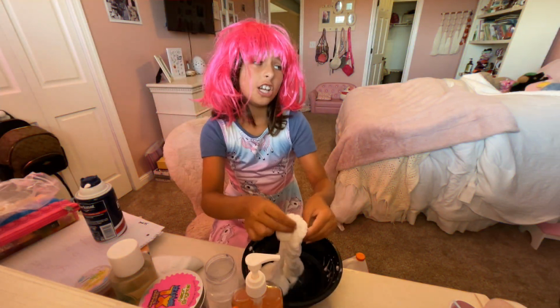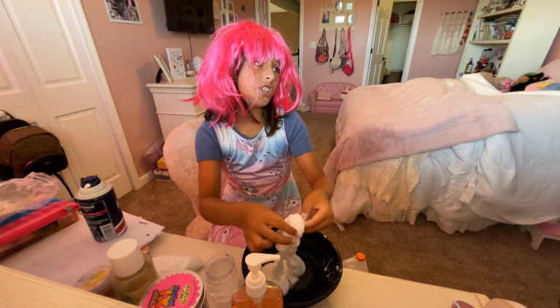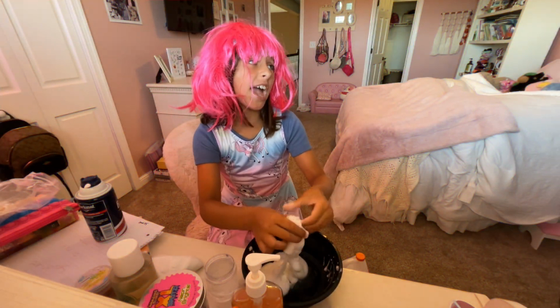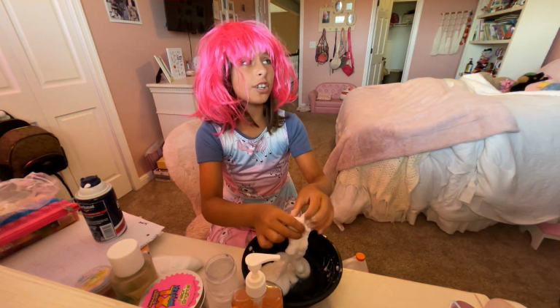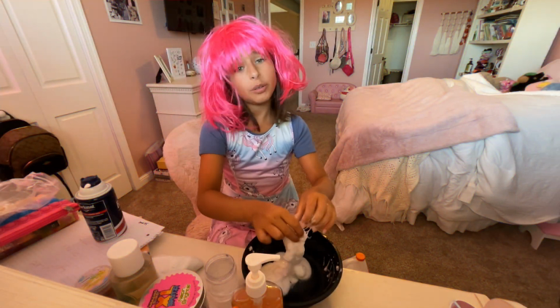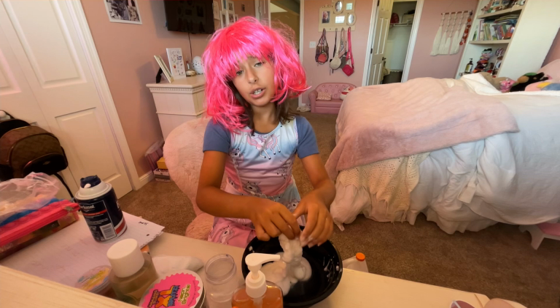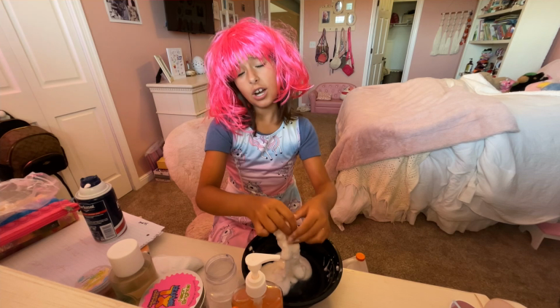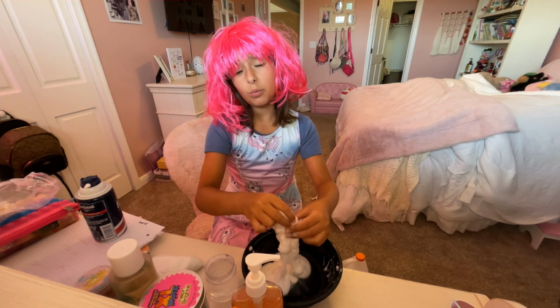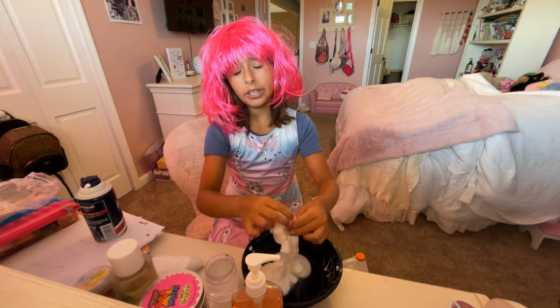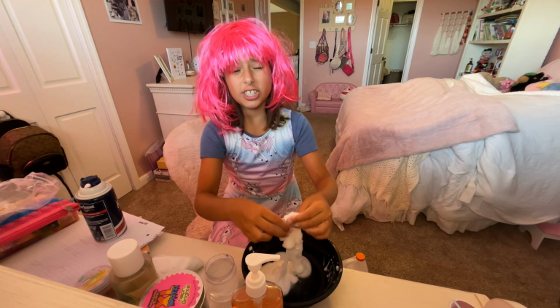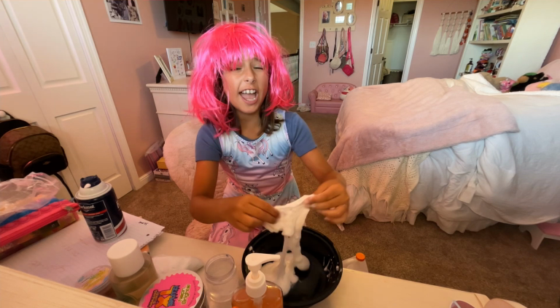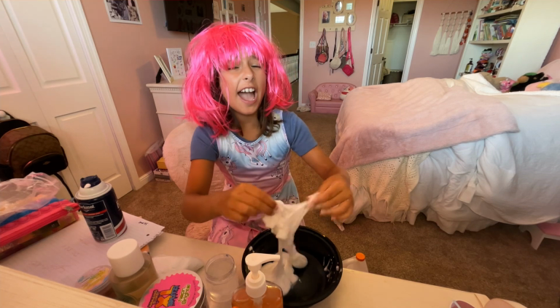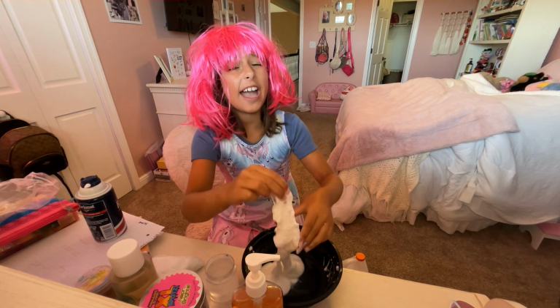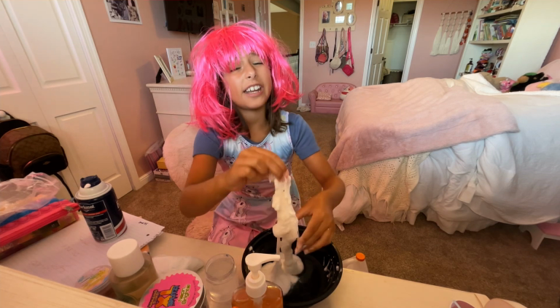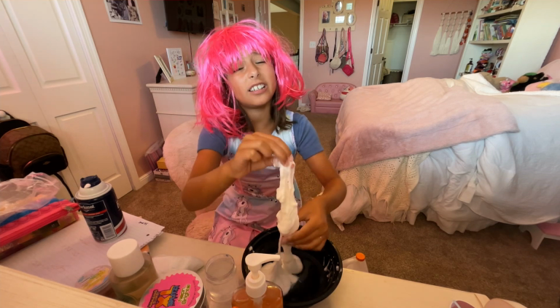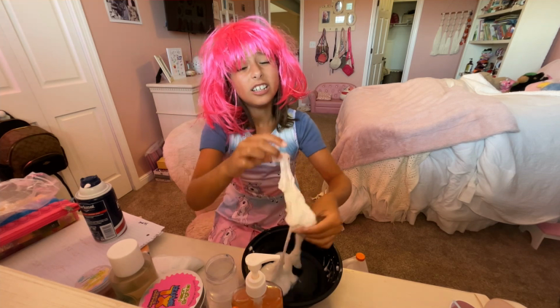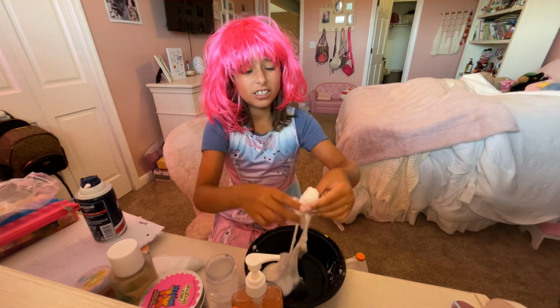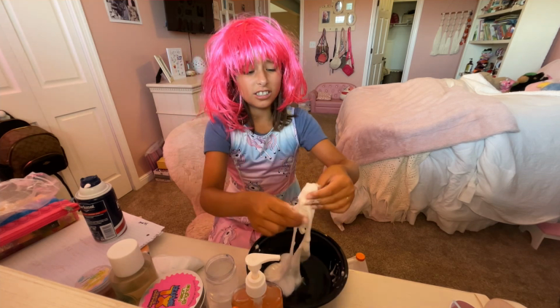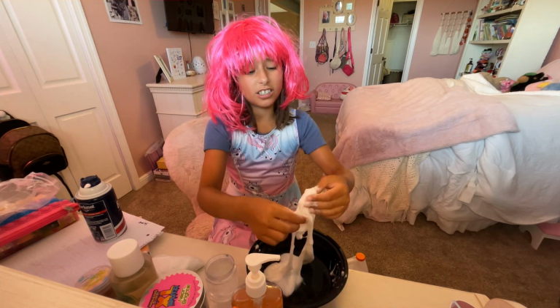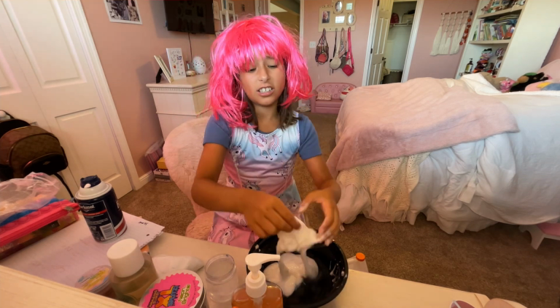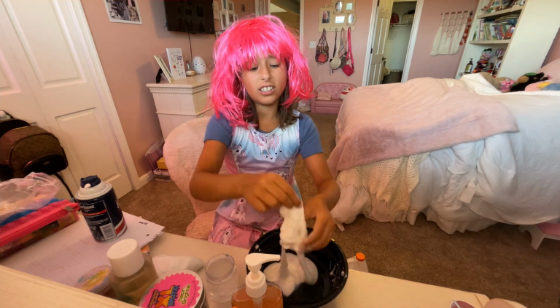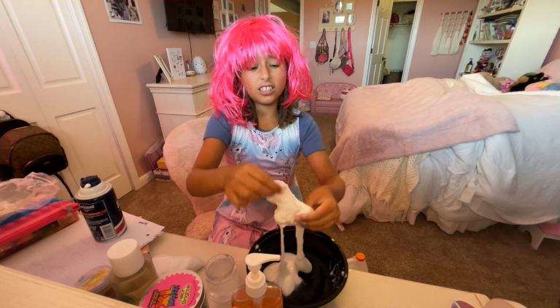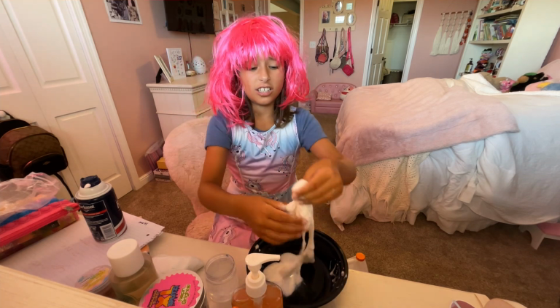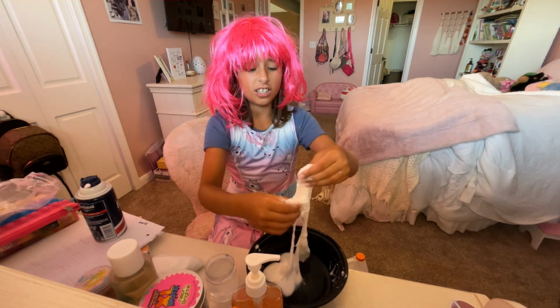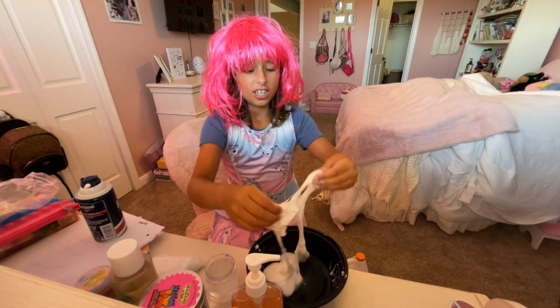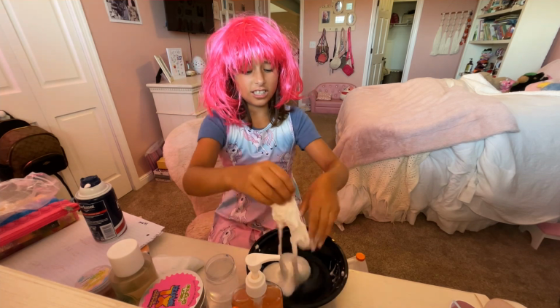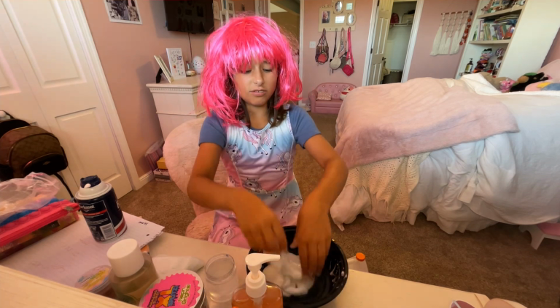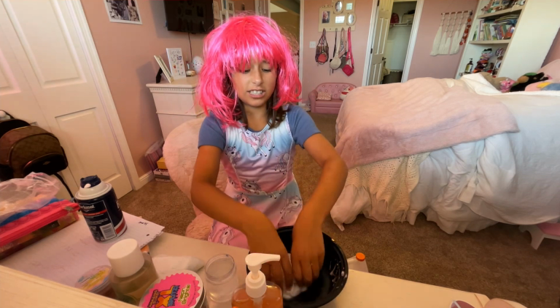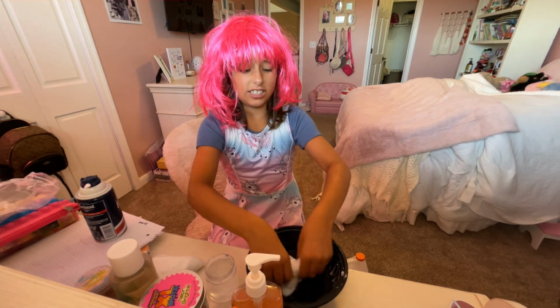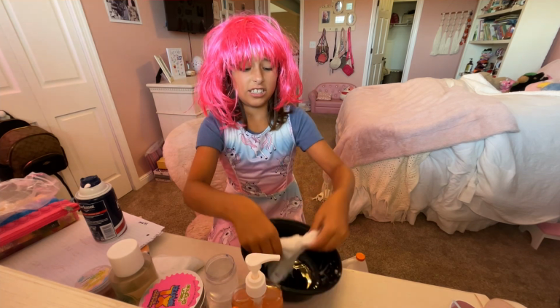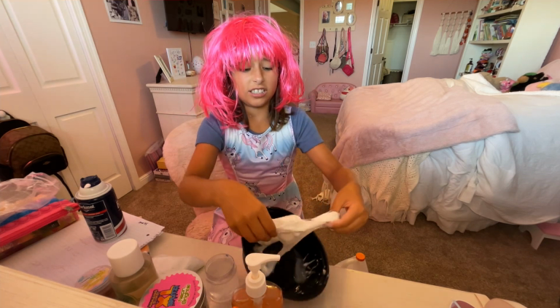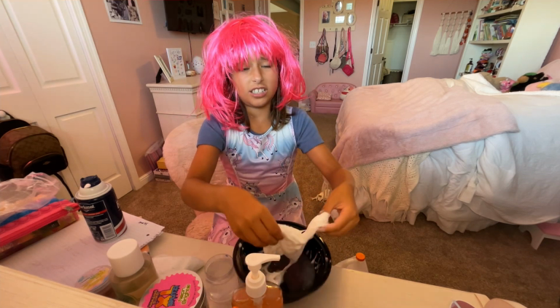Chad, are you here to help me? Chad? It's so sticky!